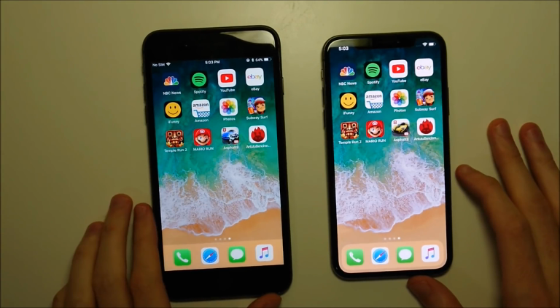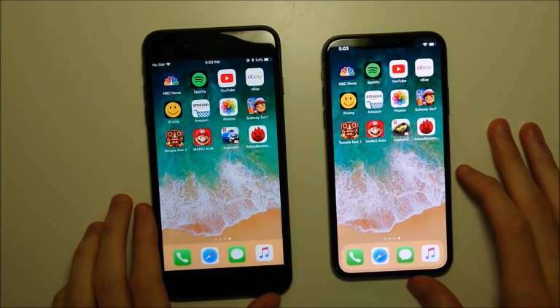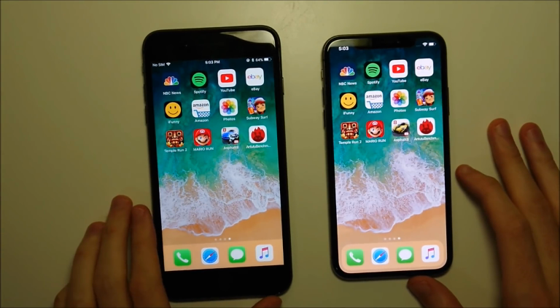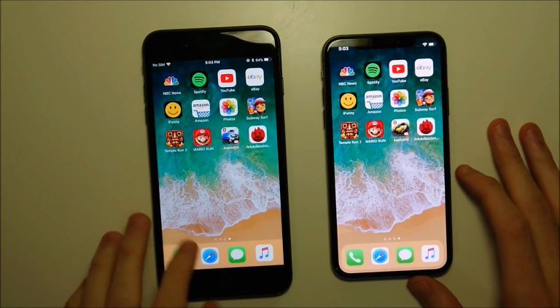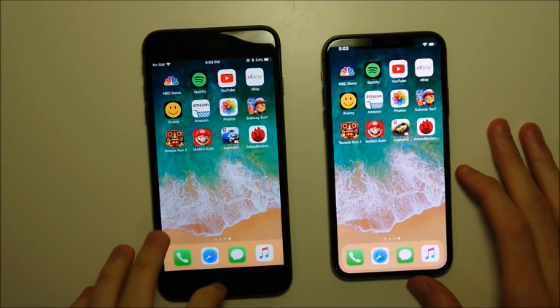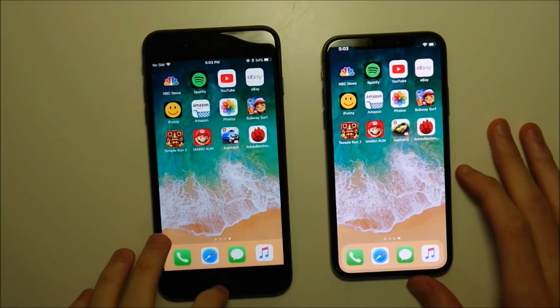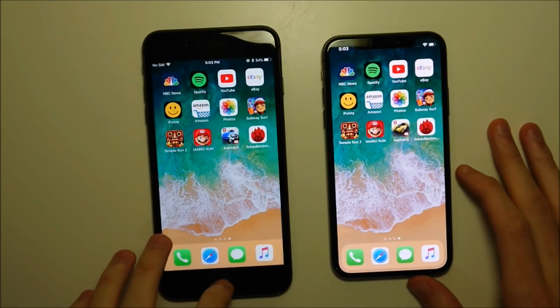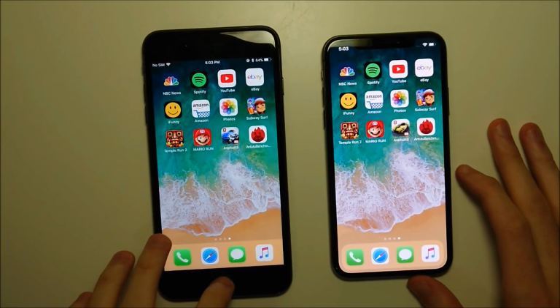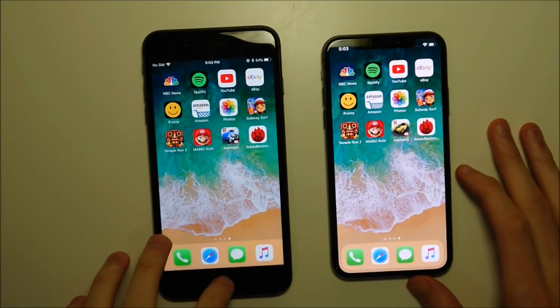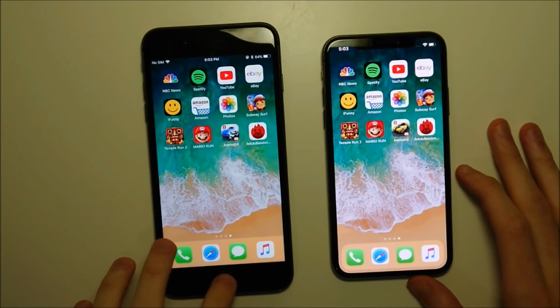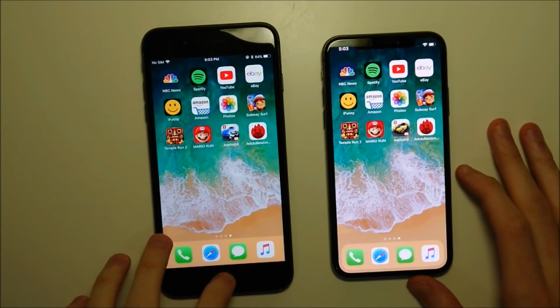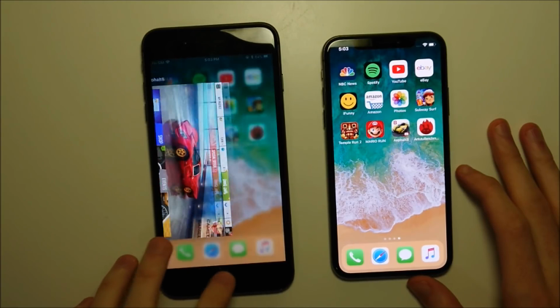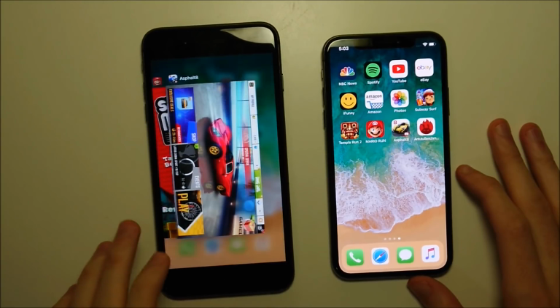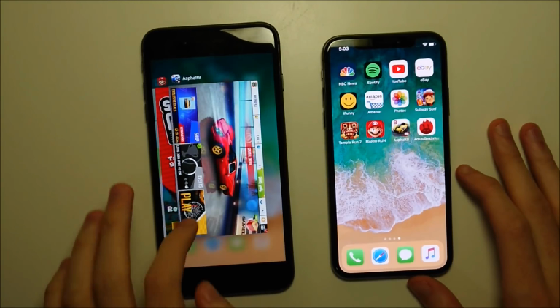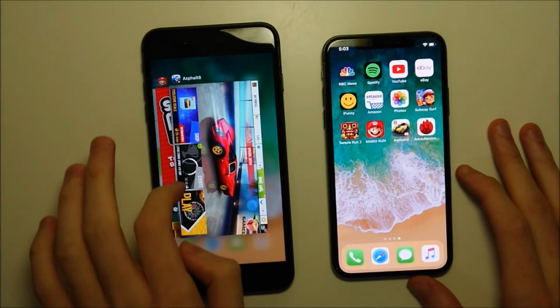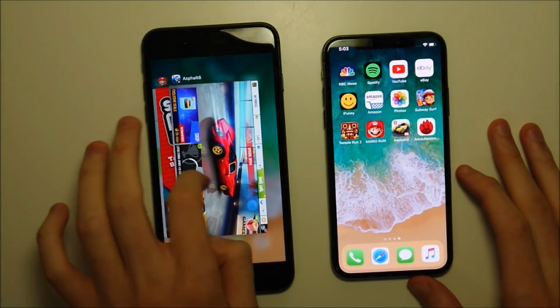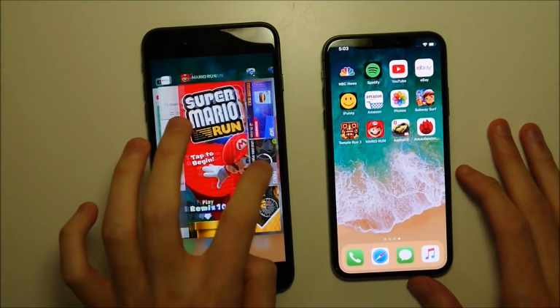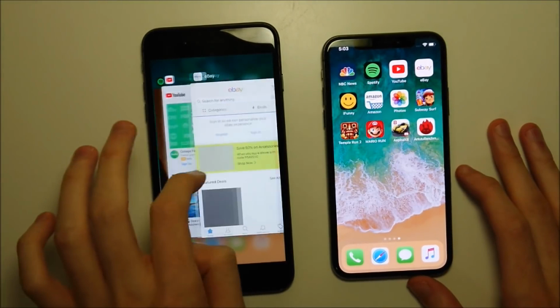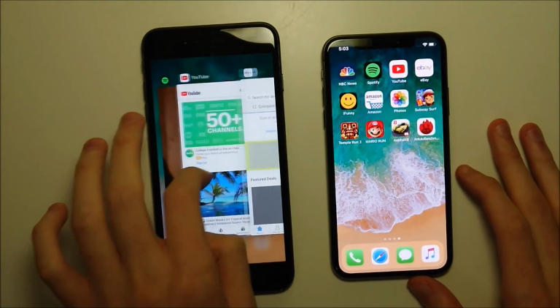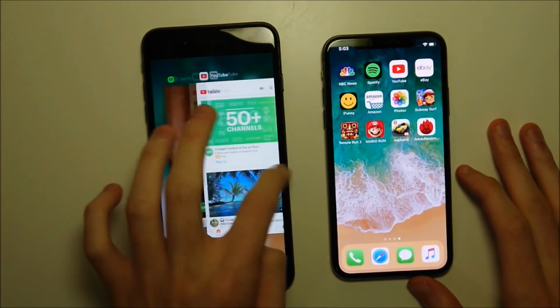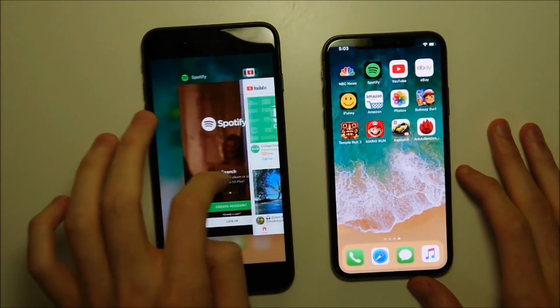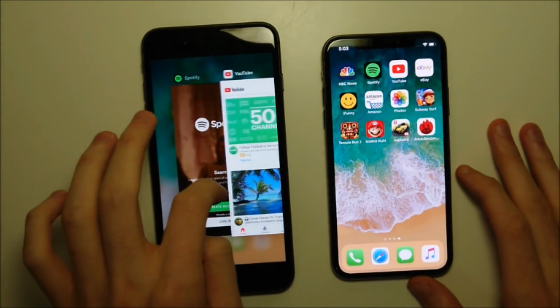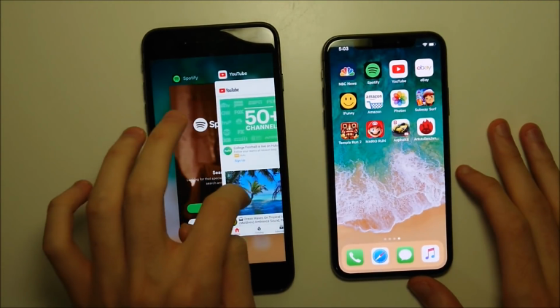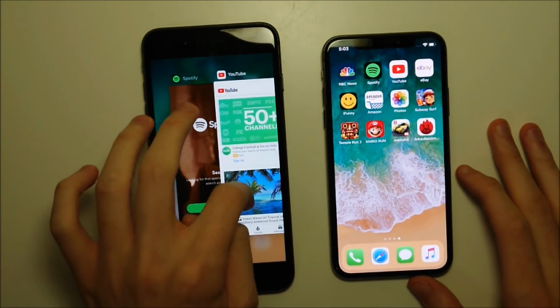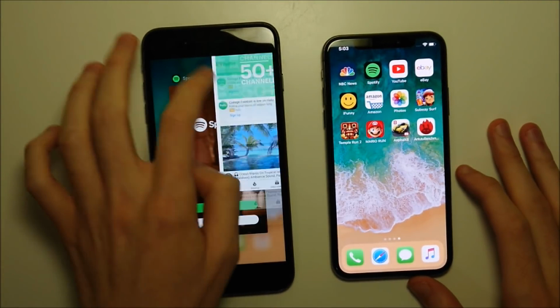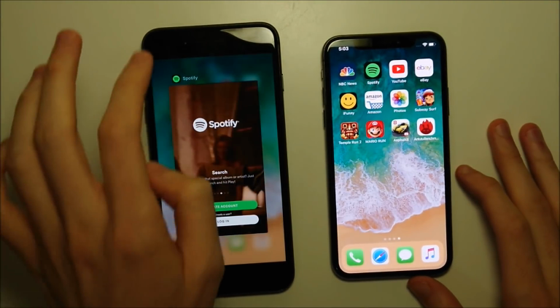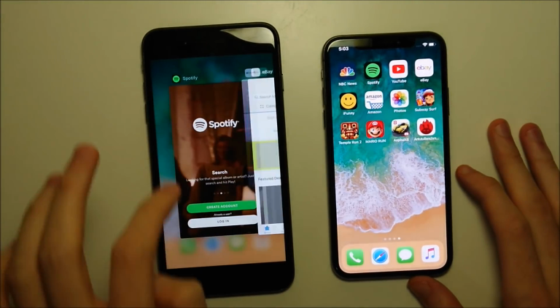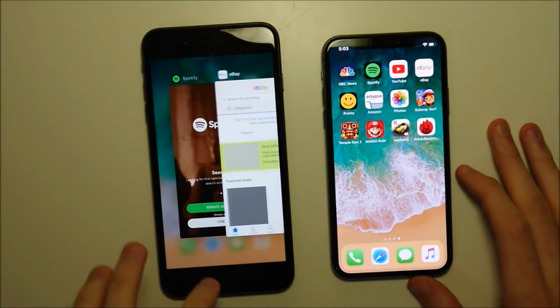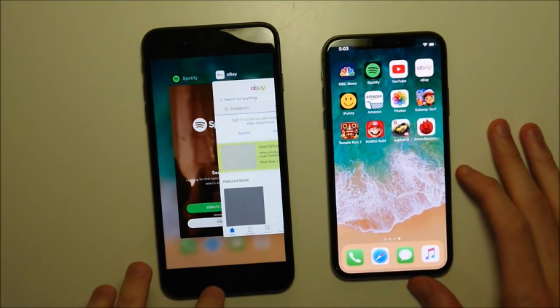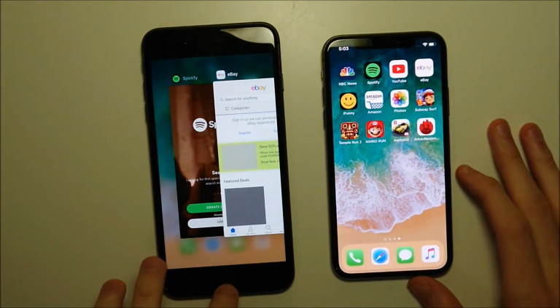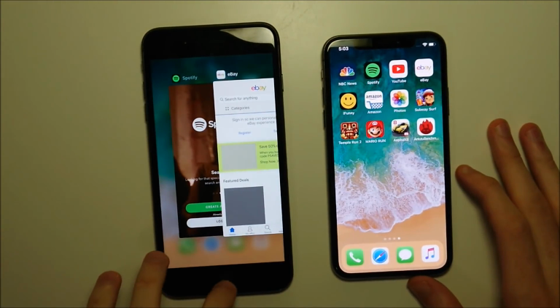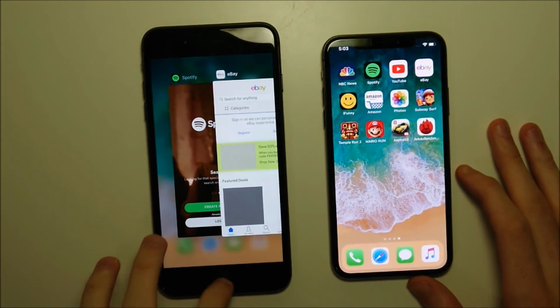On older iPhones, all you do is double tap the home button like this and then swipe up to close out.